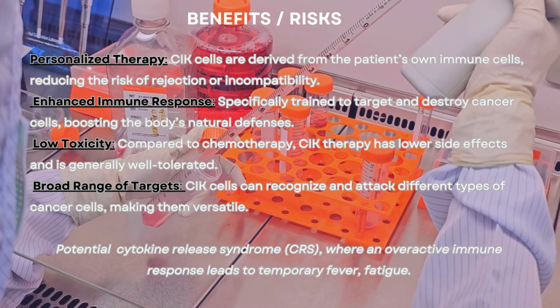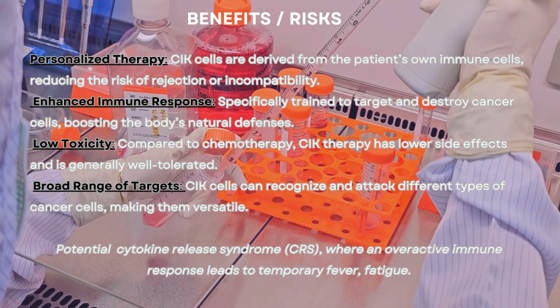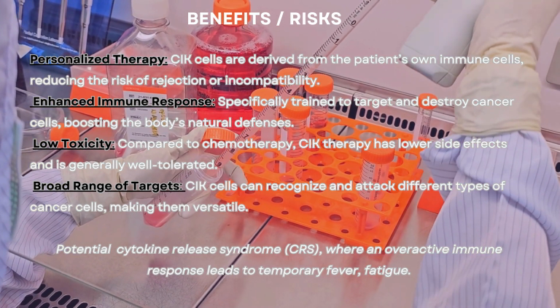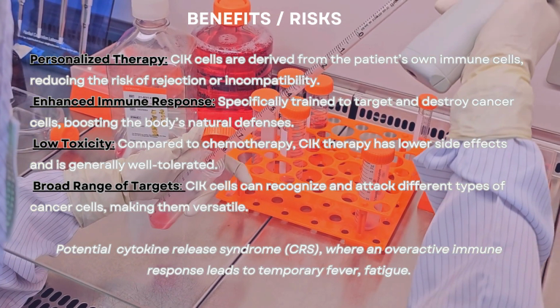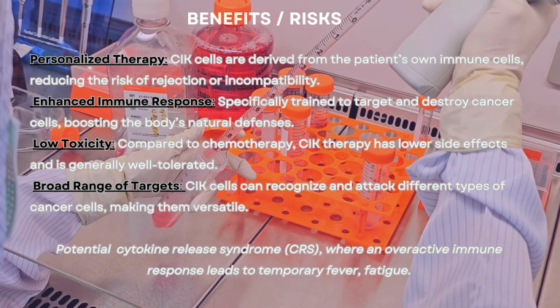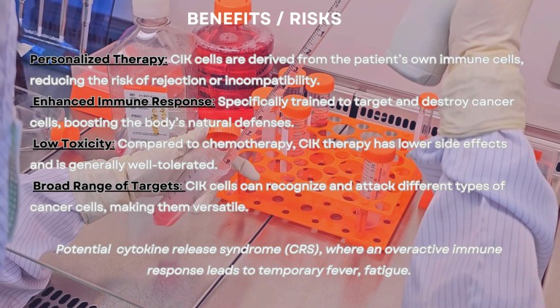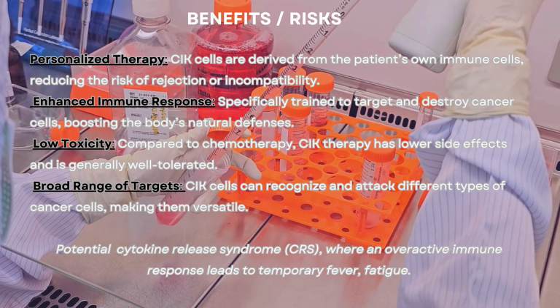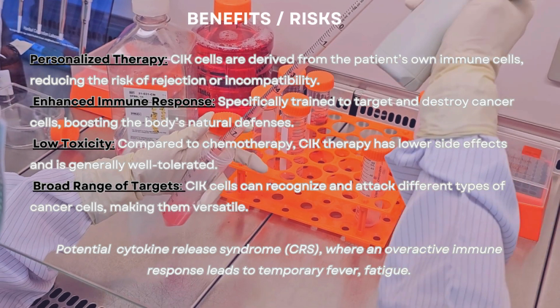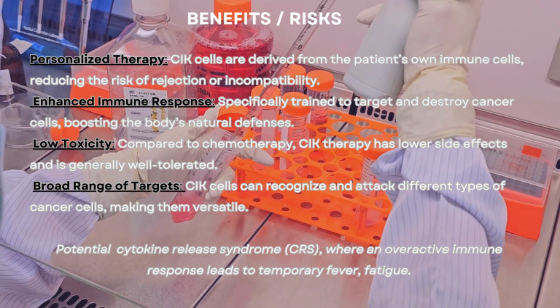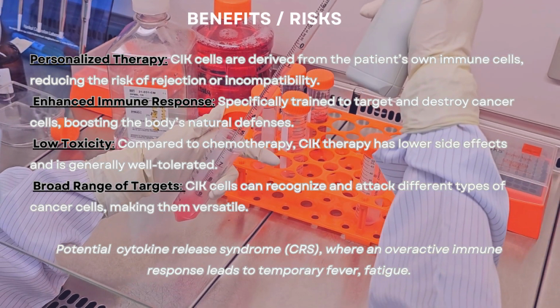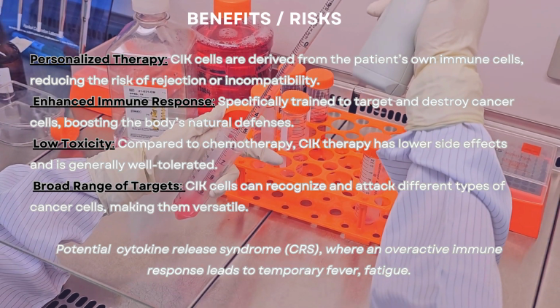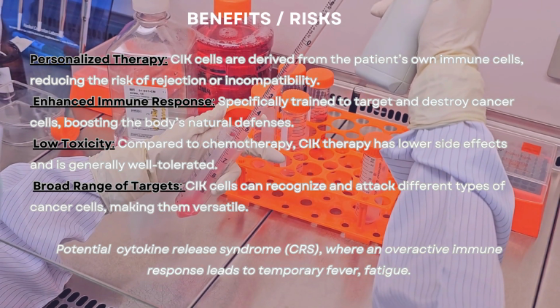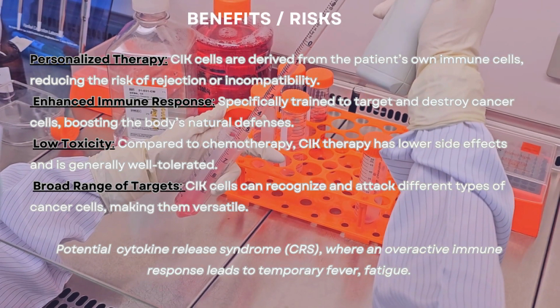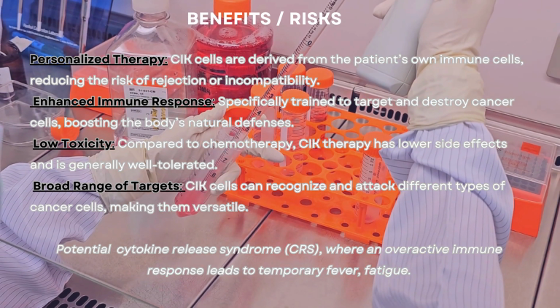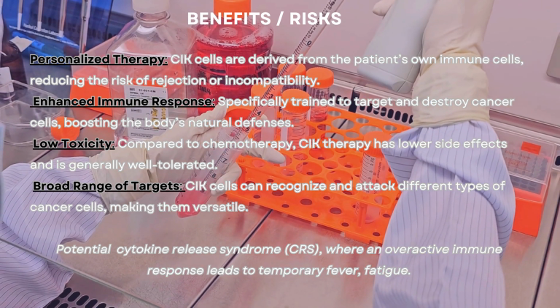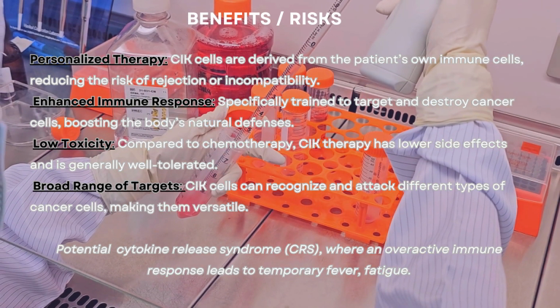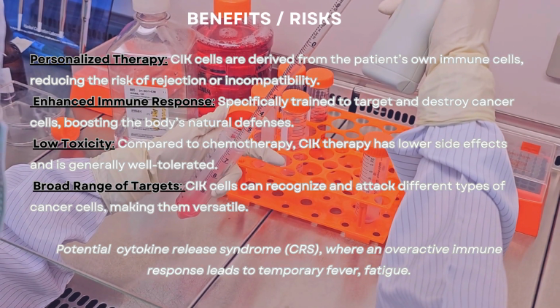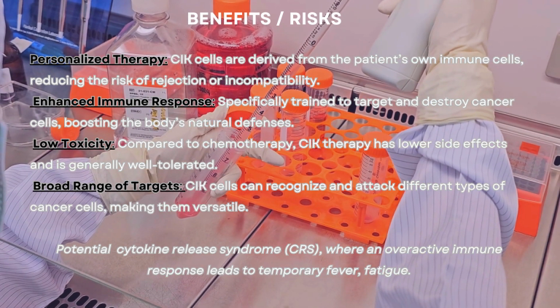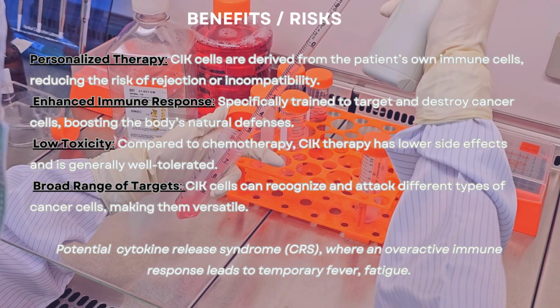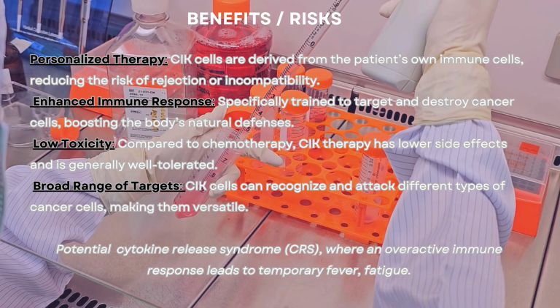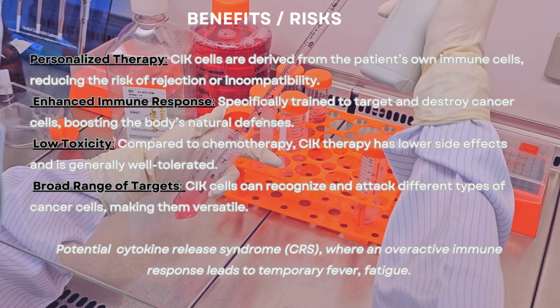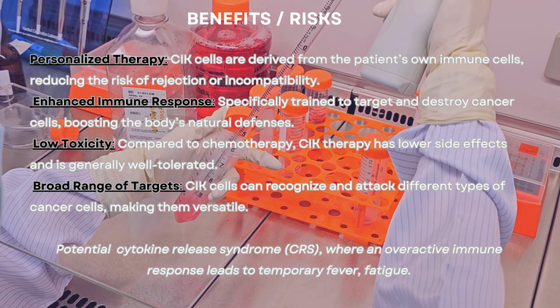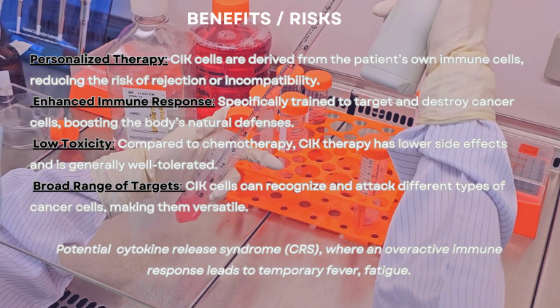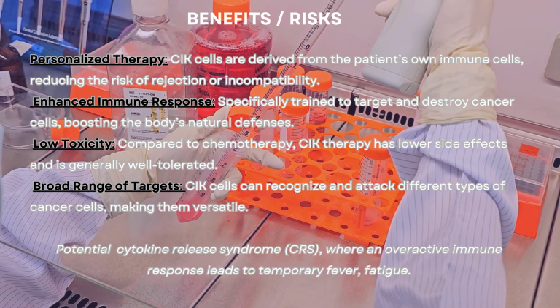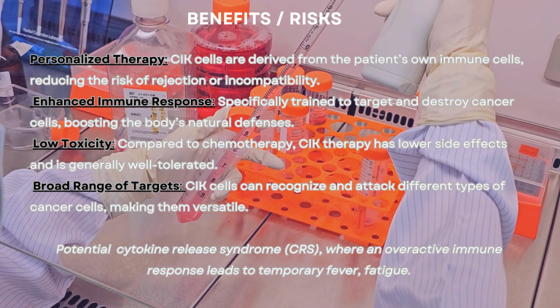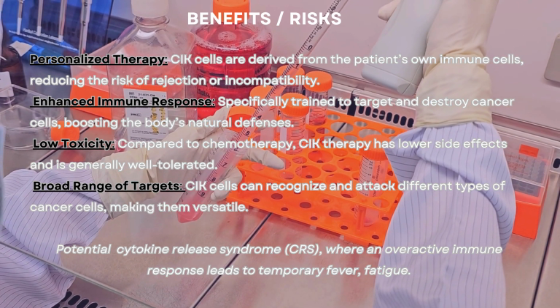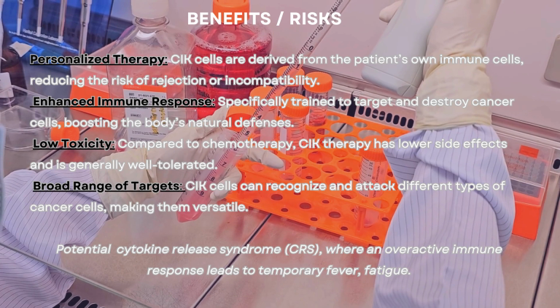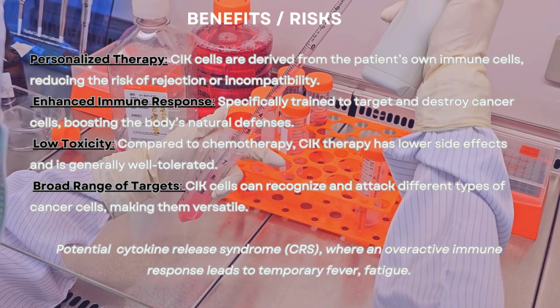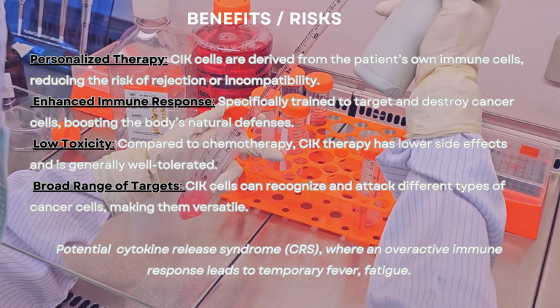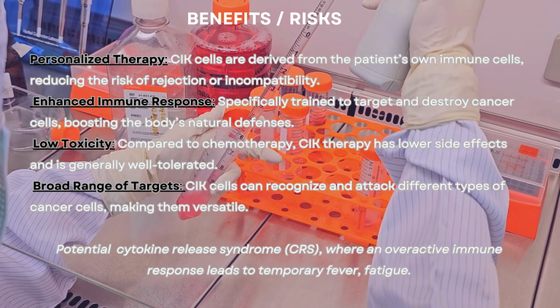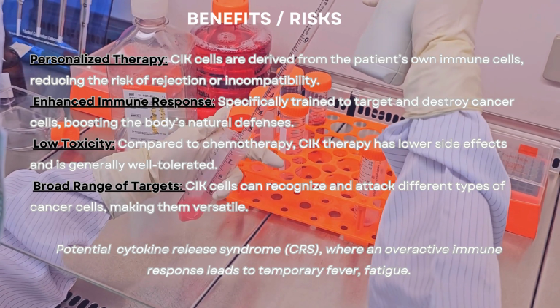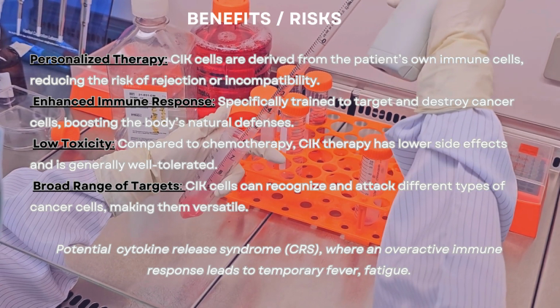Potential risk: Cytokine Release Syndrome (CRS), where an overactive immune response leads to temporary fever and fatigue.